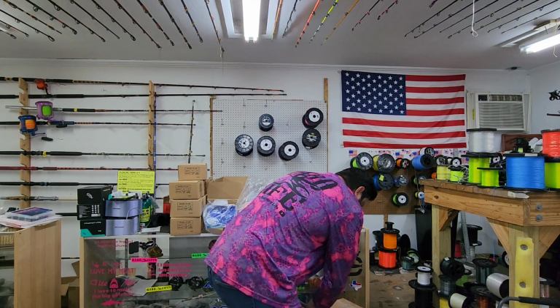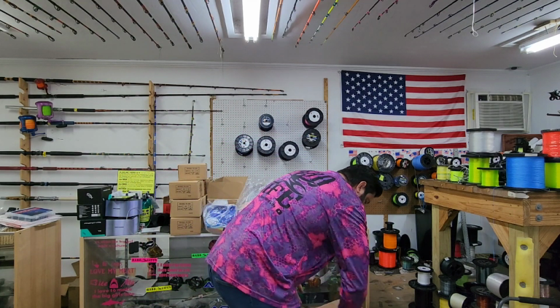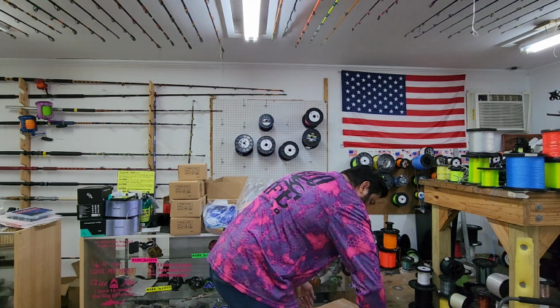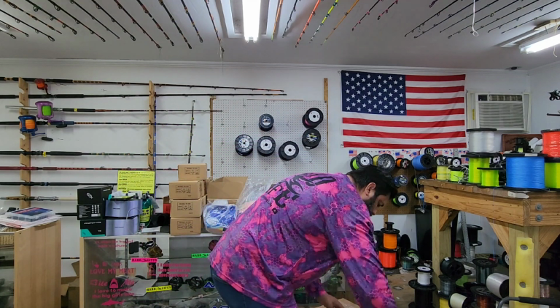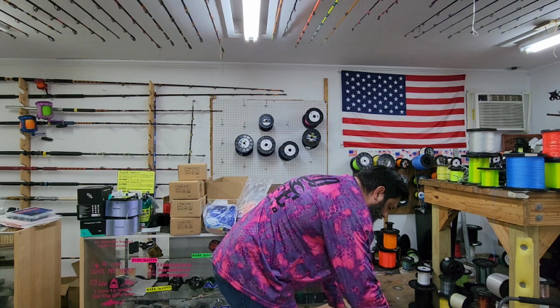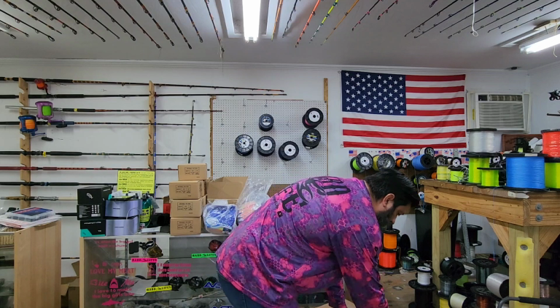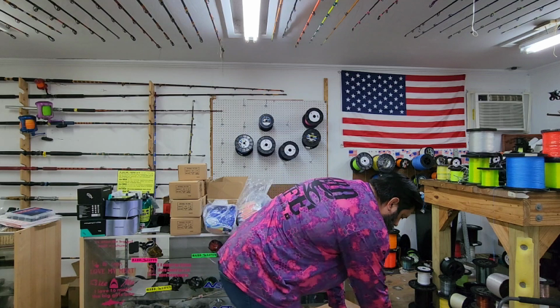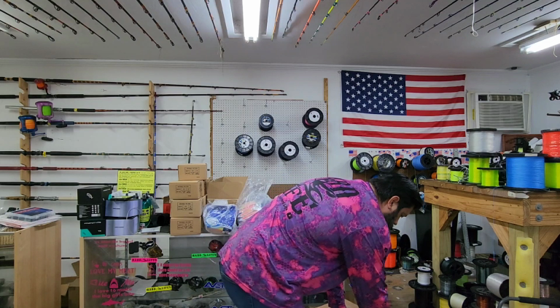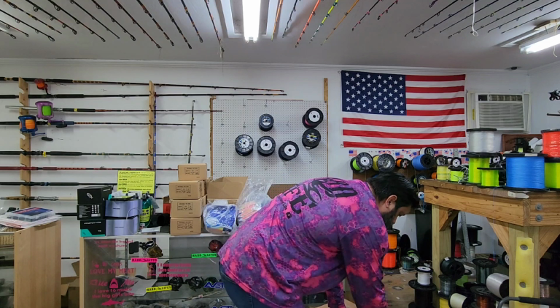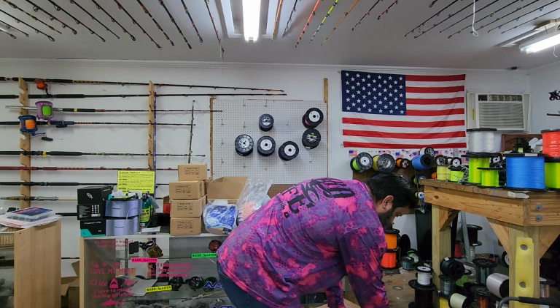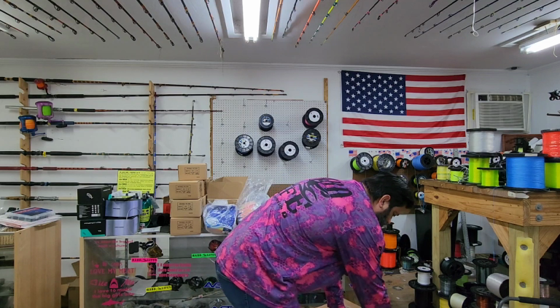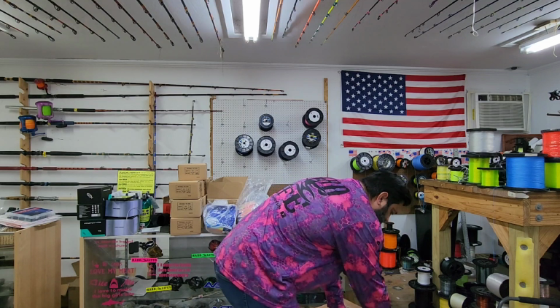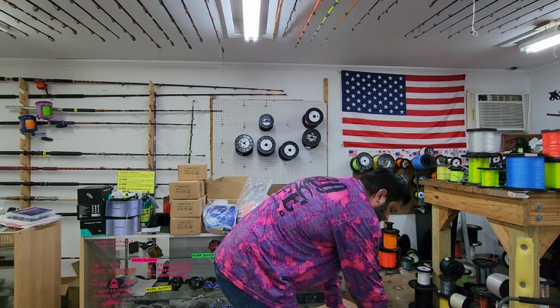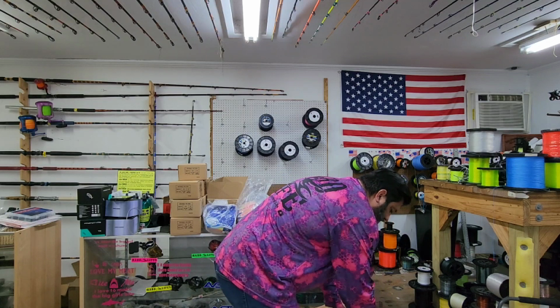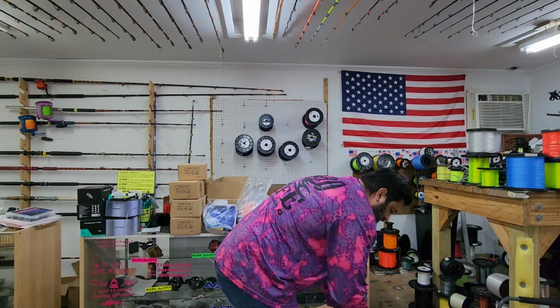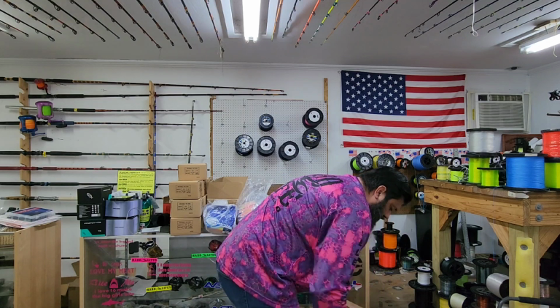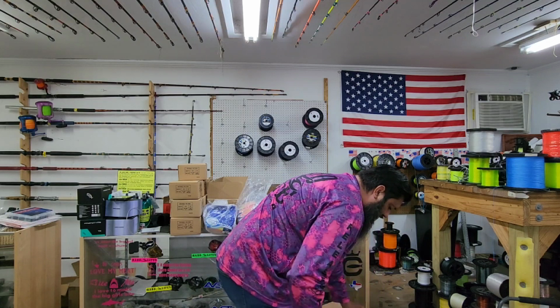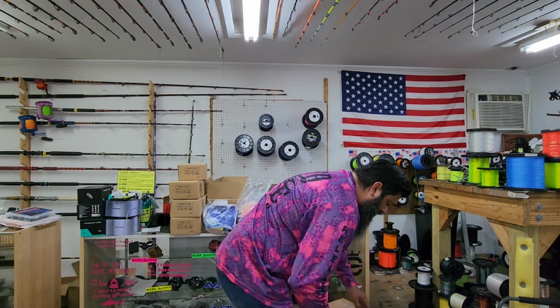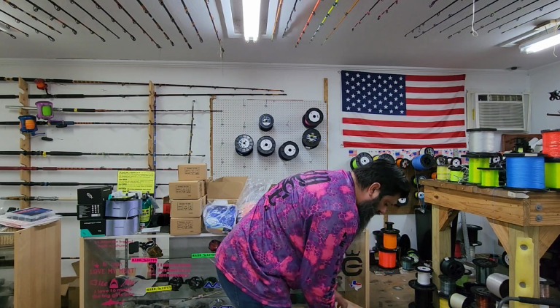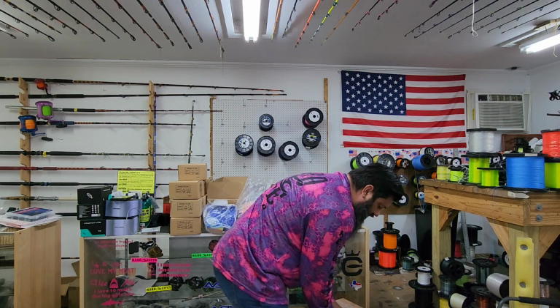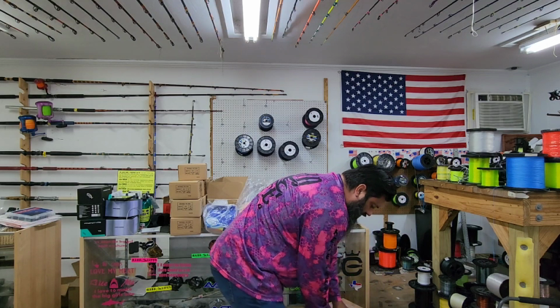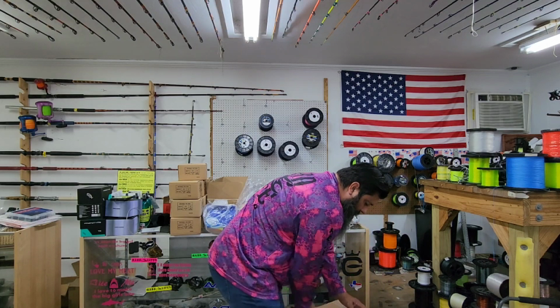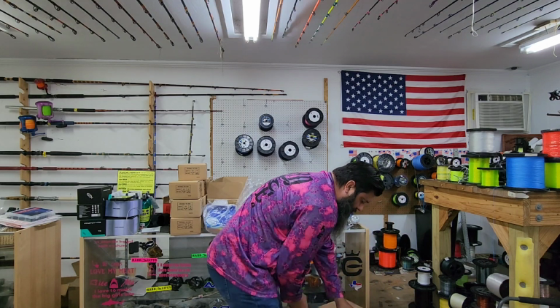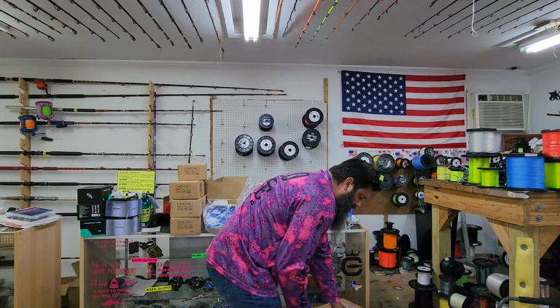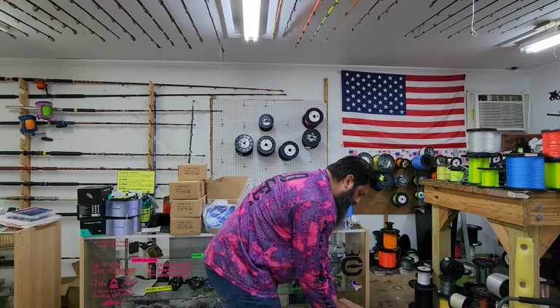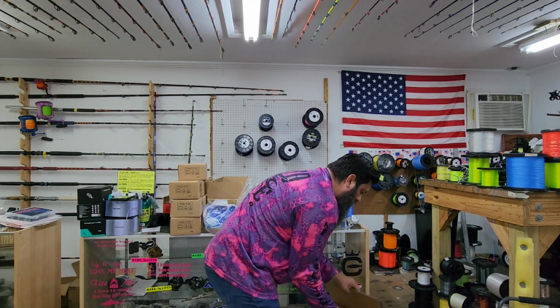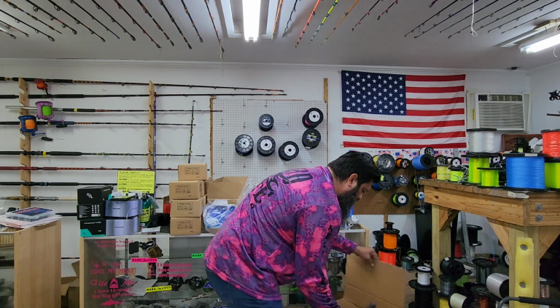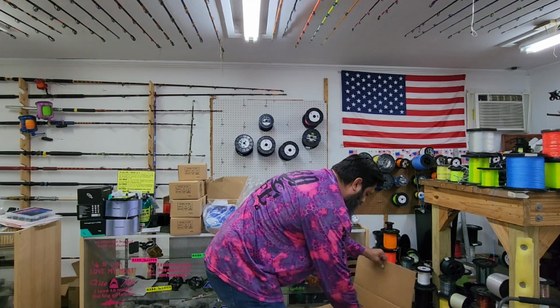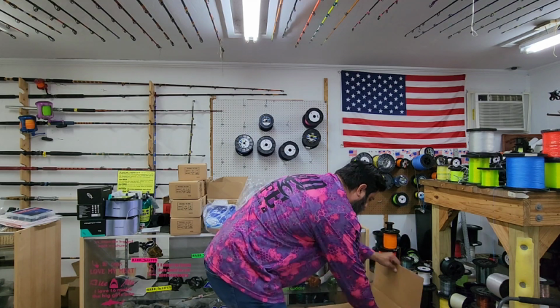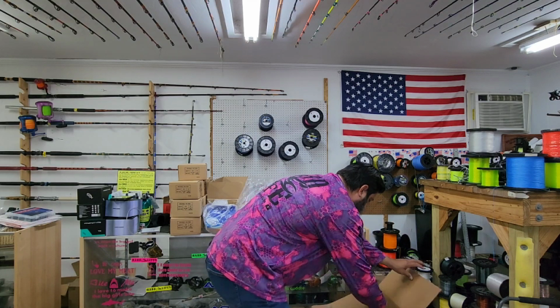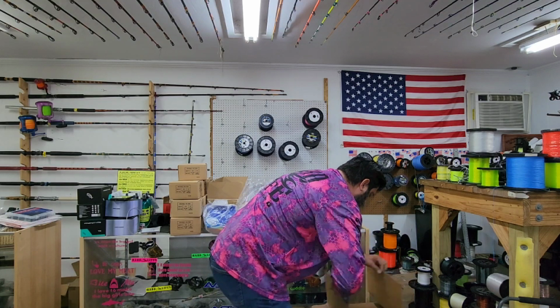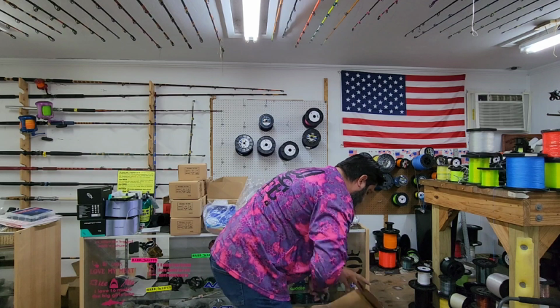Y'all can go ahead and cut on the burners too, because as soon as we hit the road you can start pouring in here.